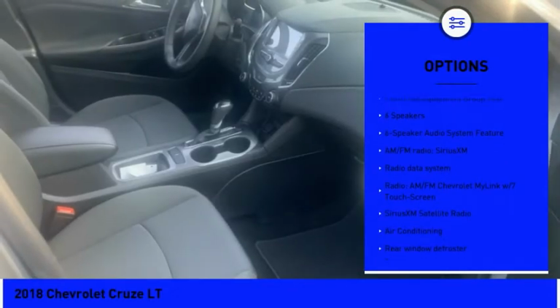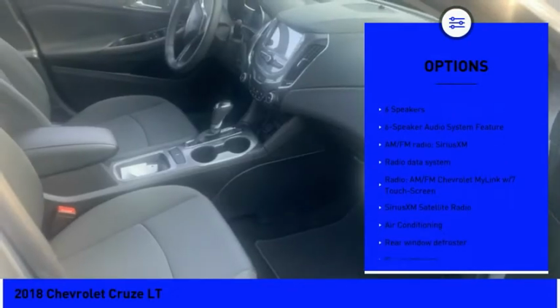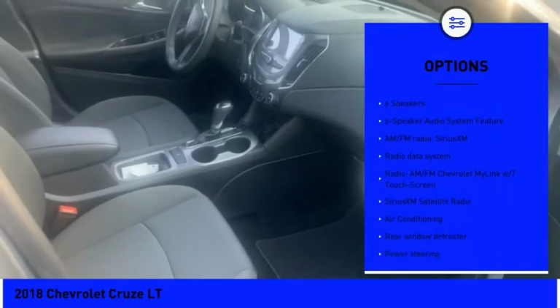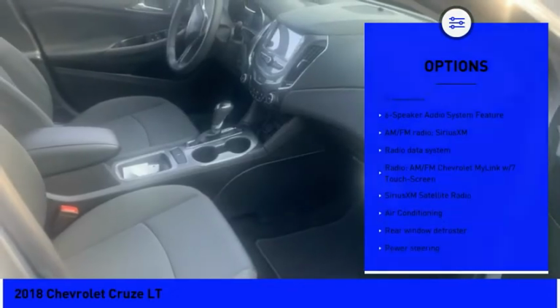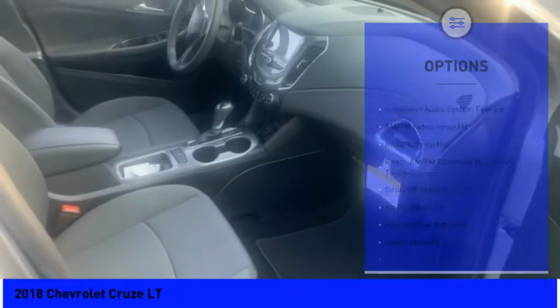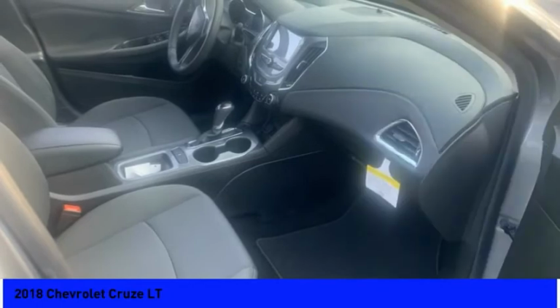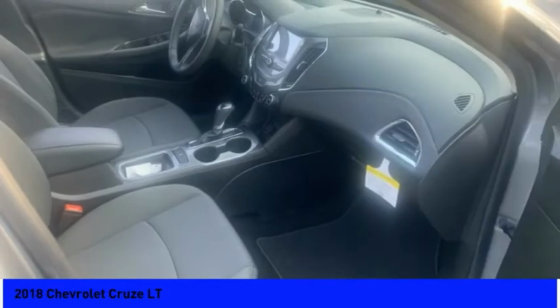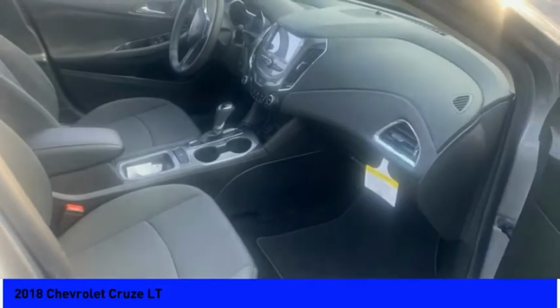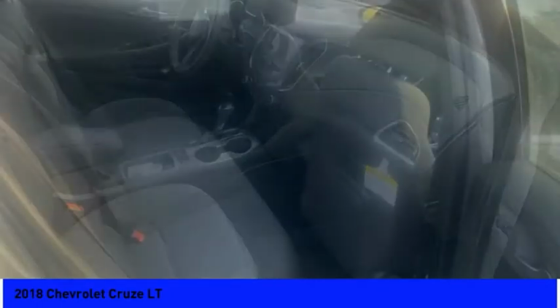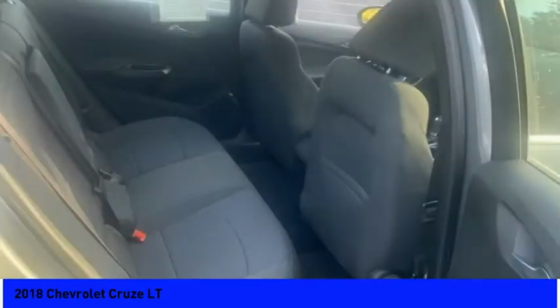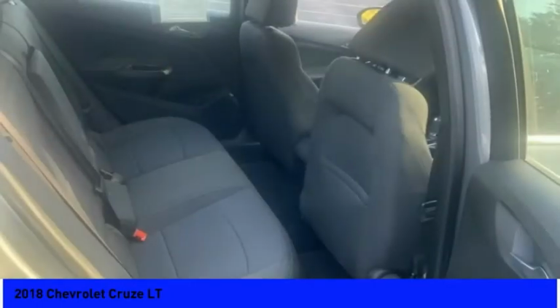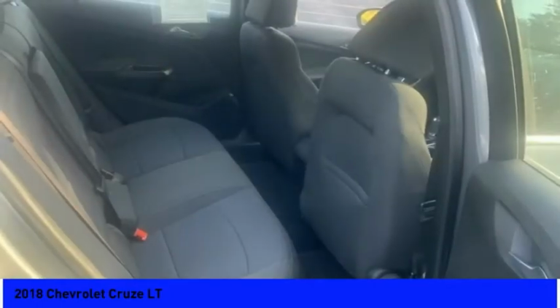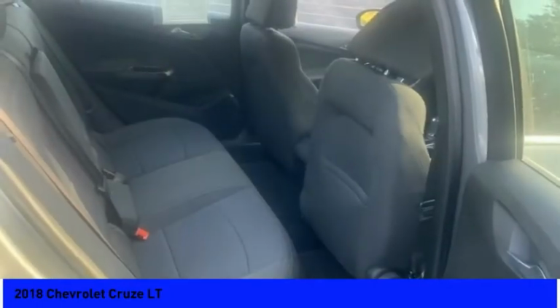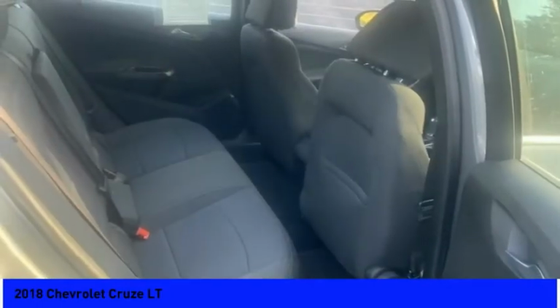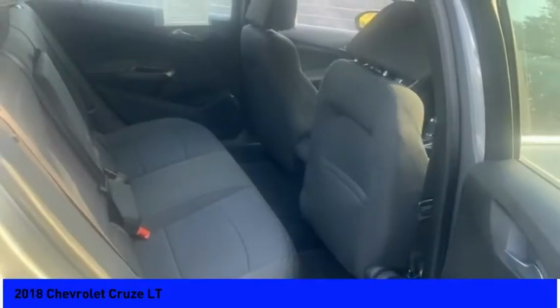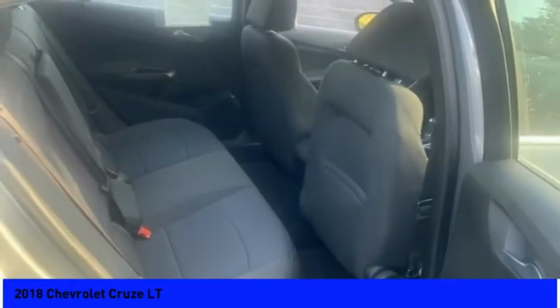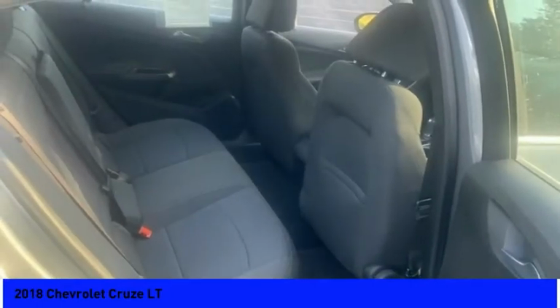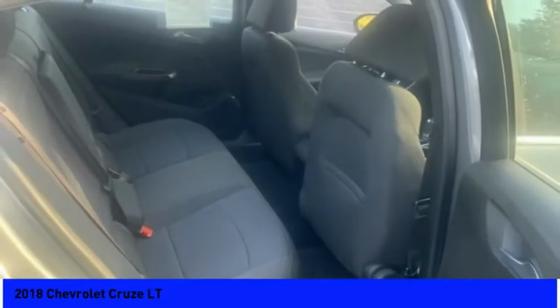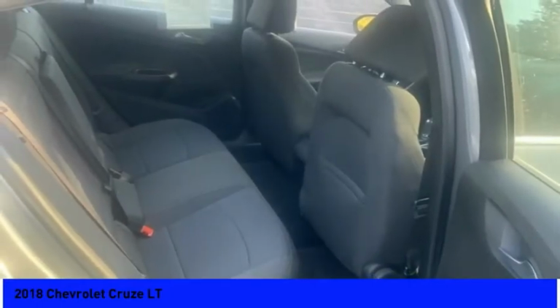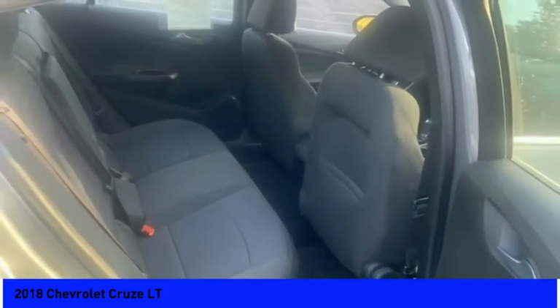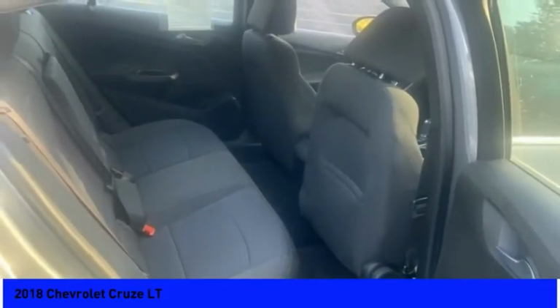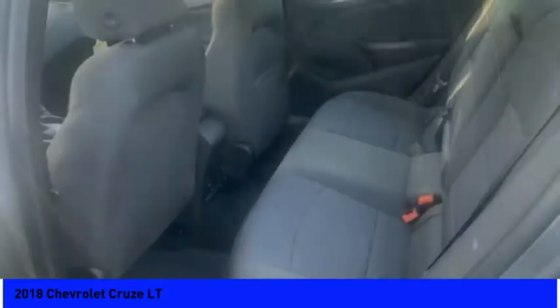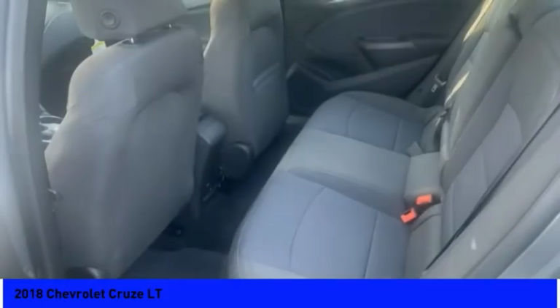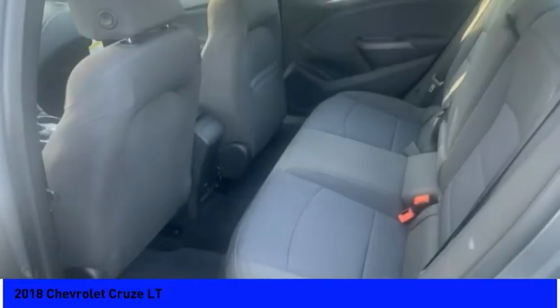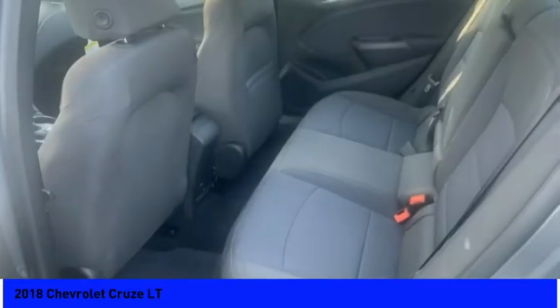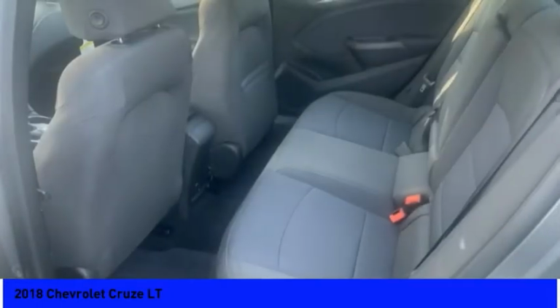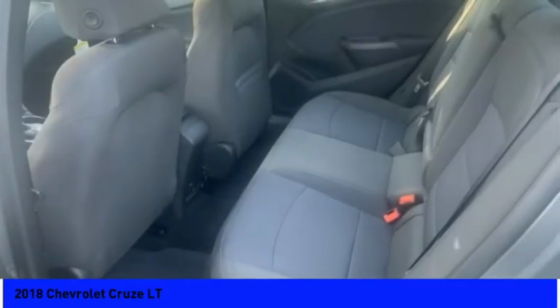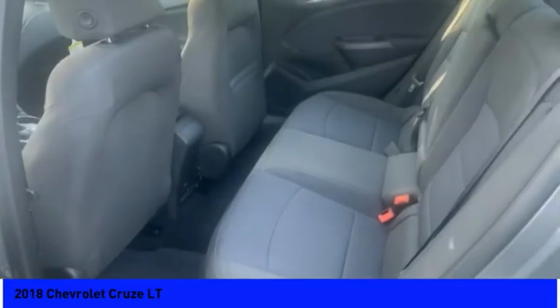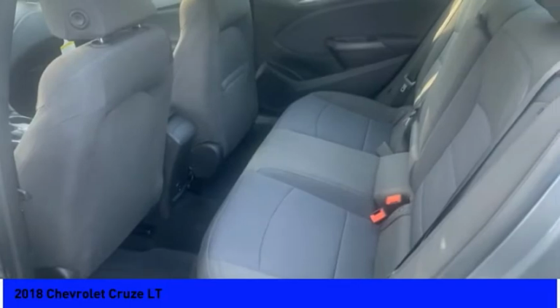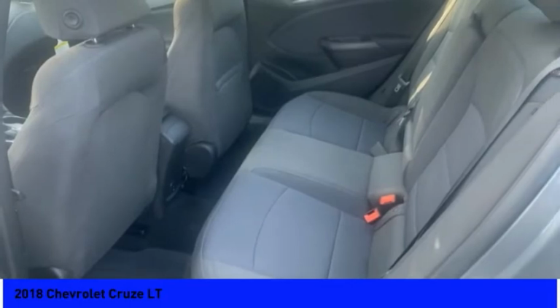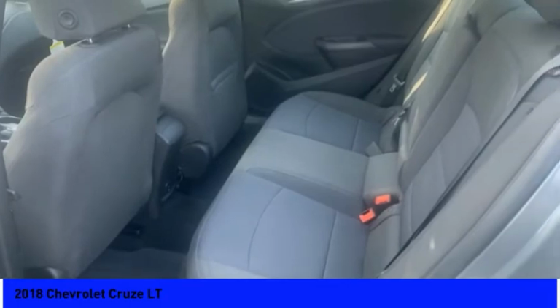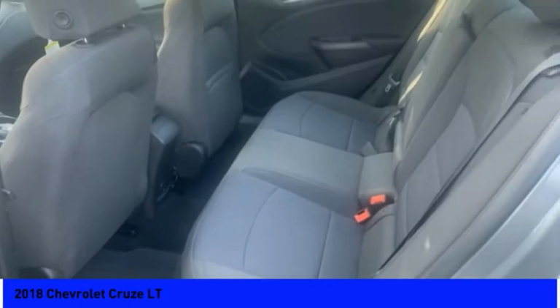Speed control, four wheel disc brakes, front license plate bracket, rear window defroster, Sirius Satellite Radio.